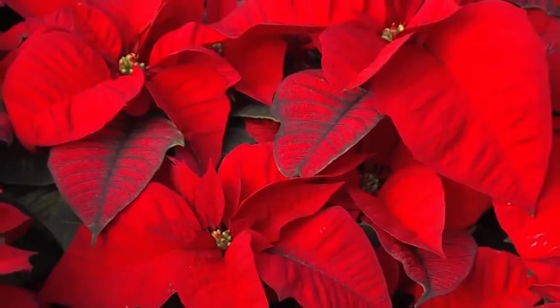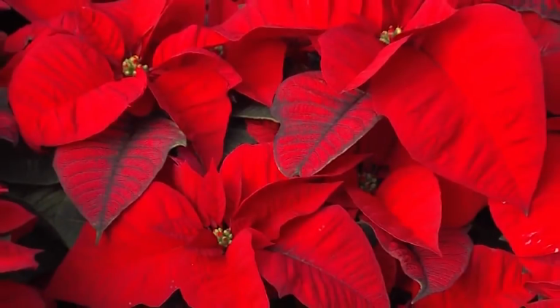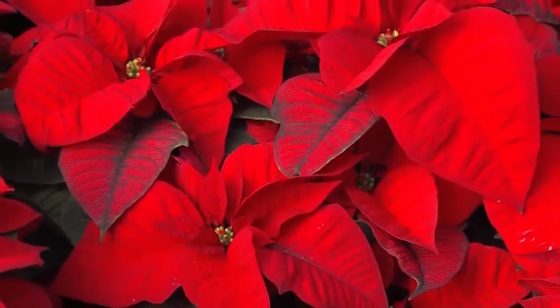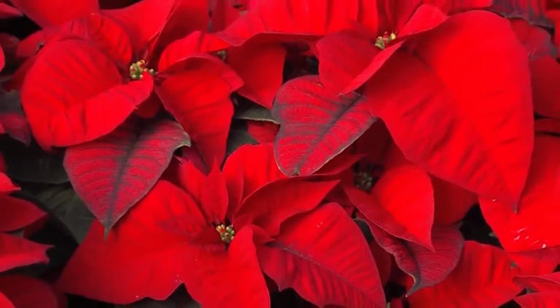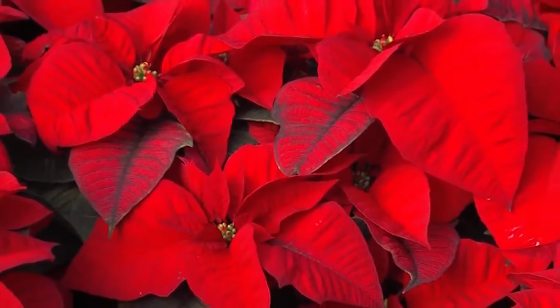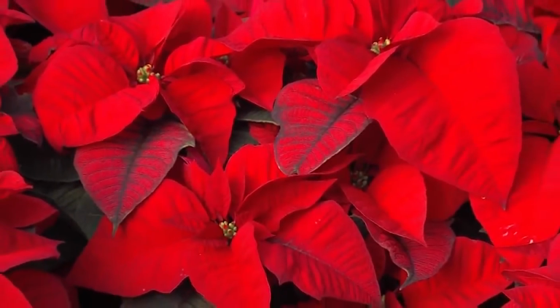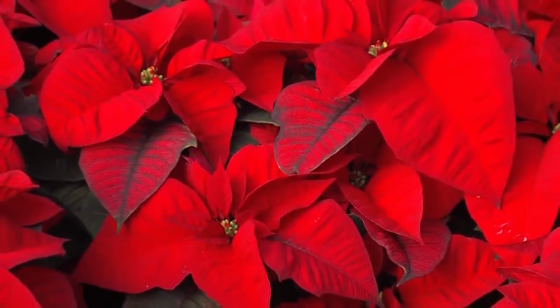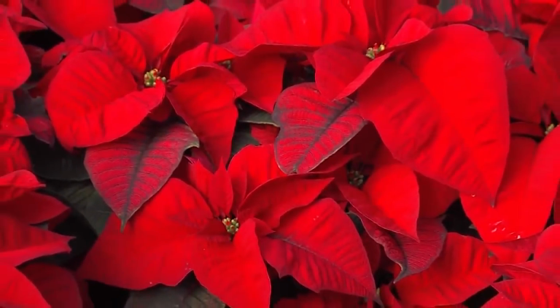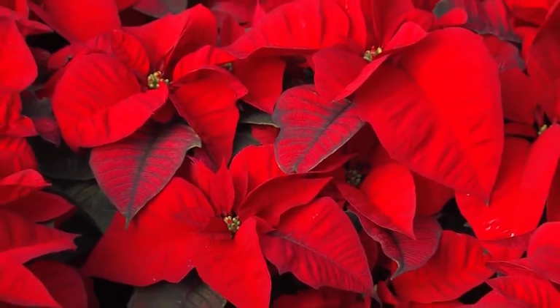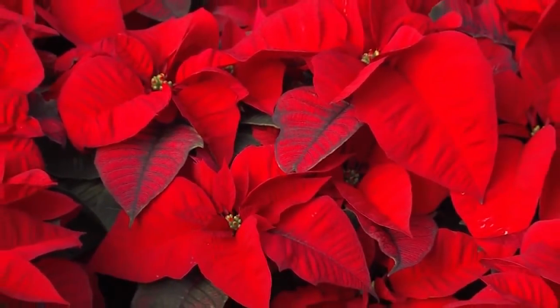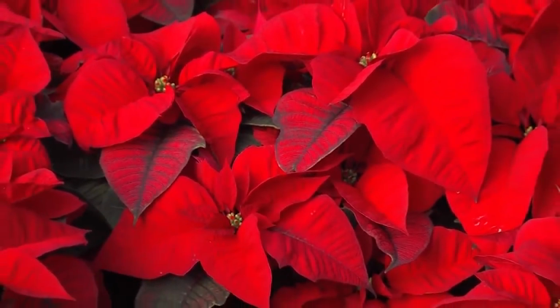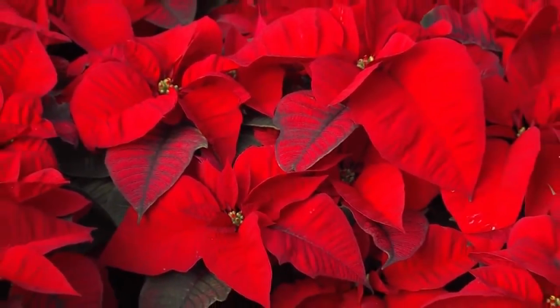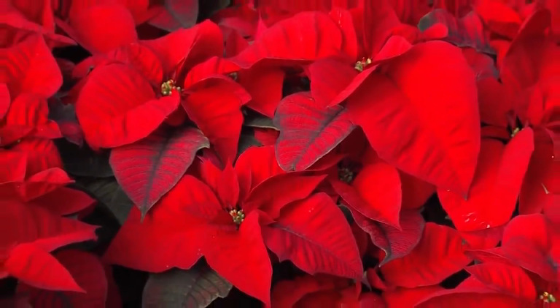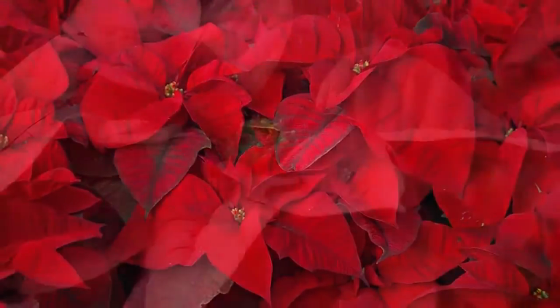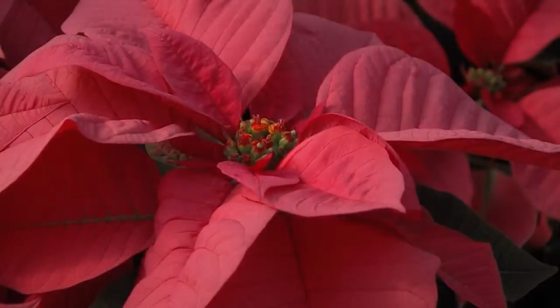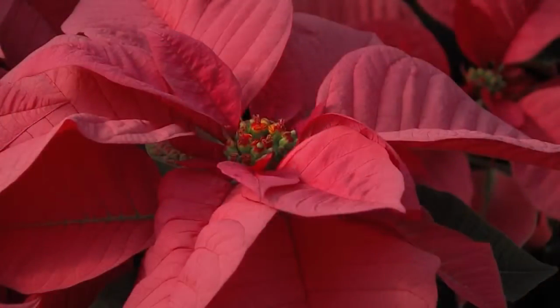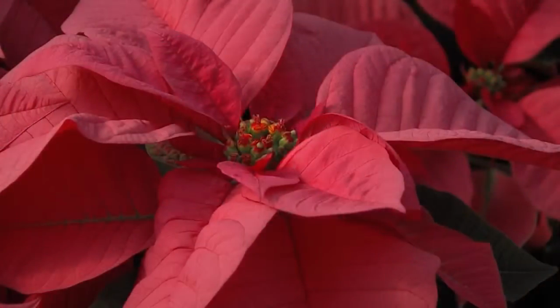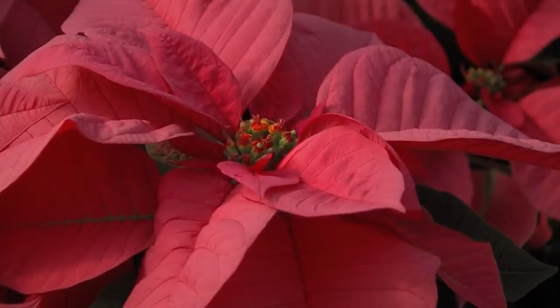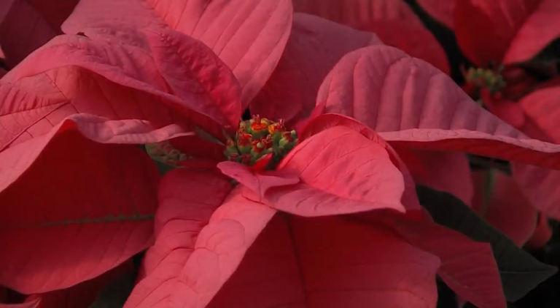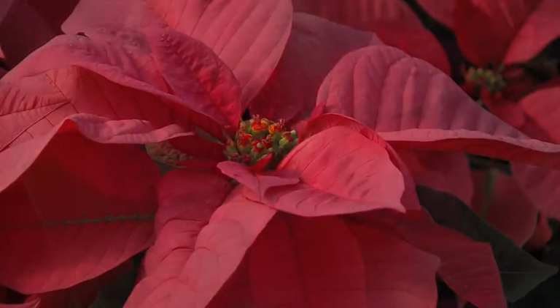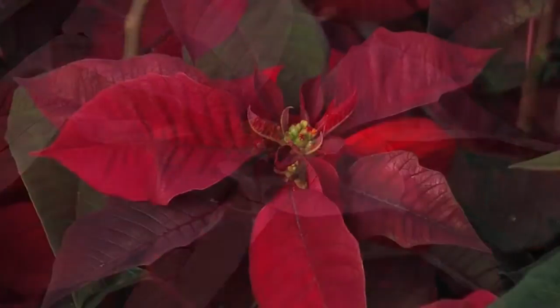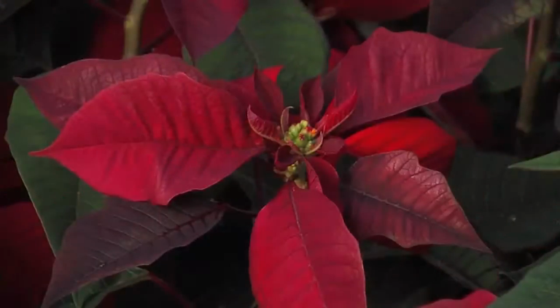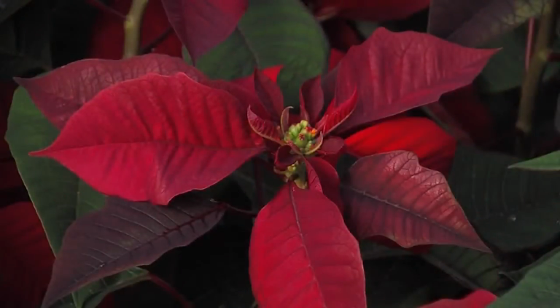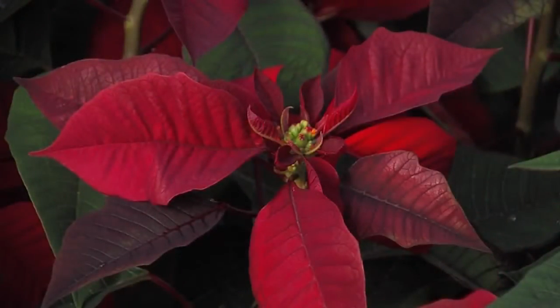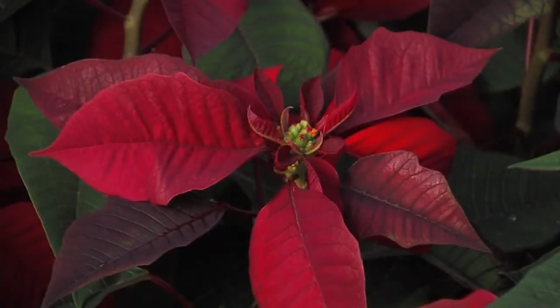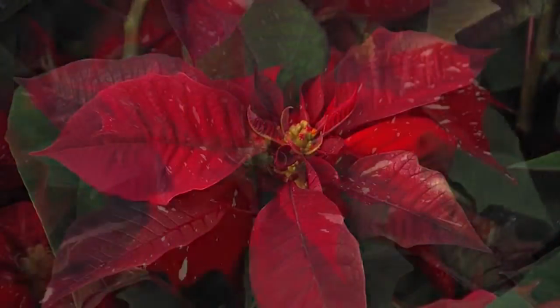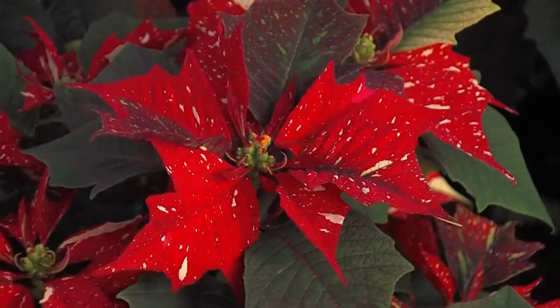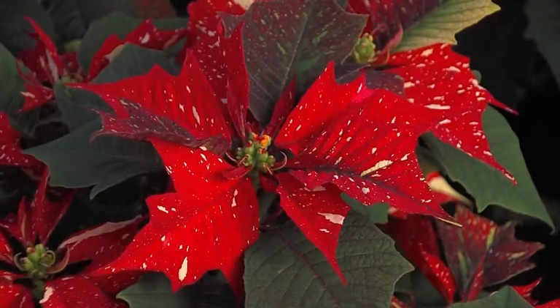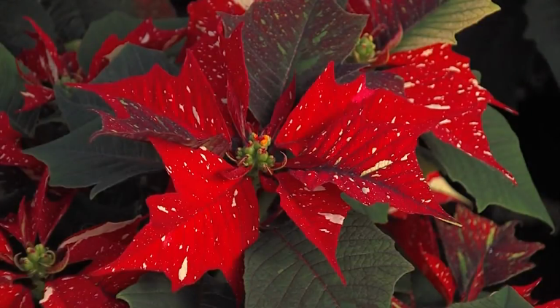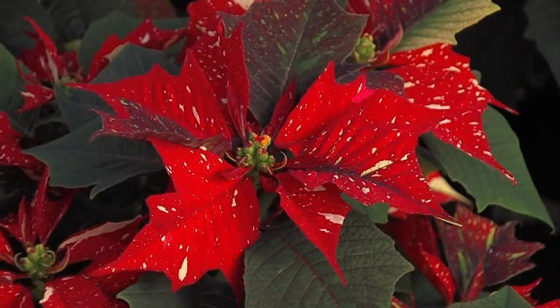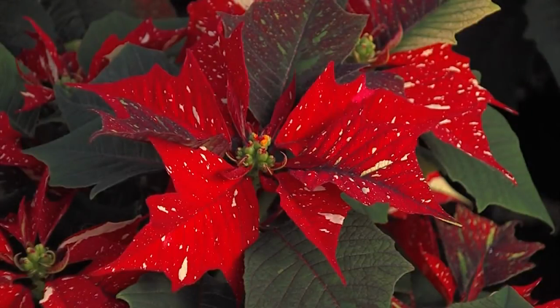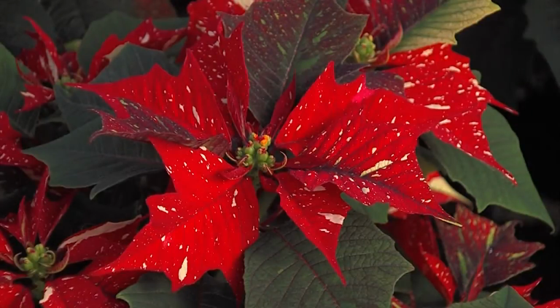Now we've got about 40,000 poinsettias. We have them in different colors: from red, pink, burgundy, and jingle bells.